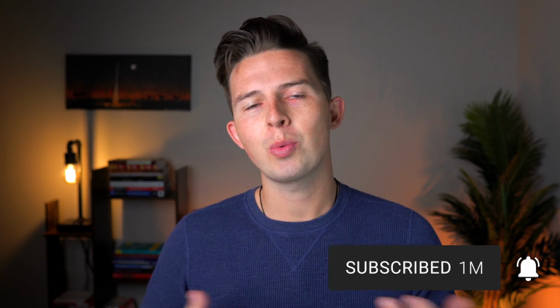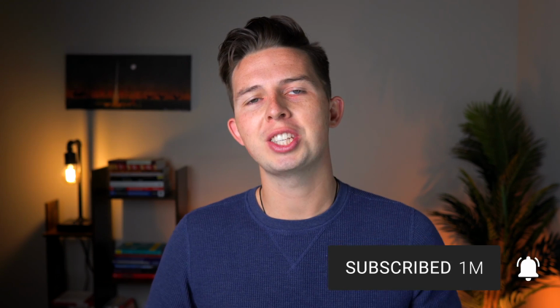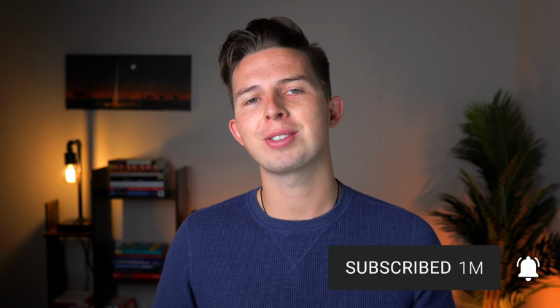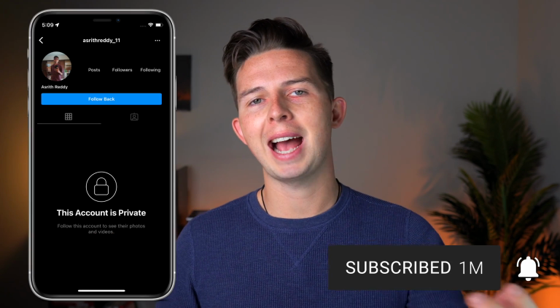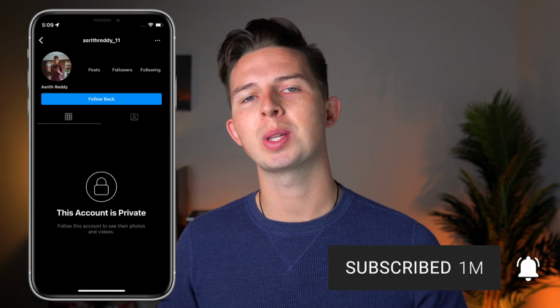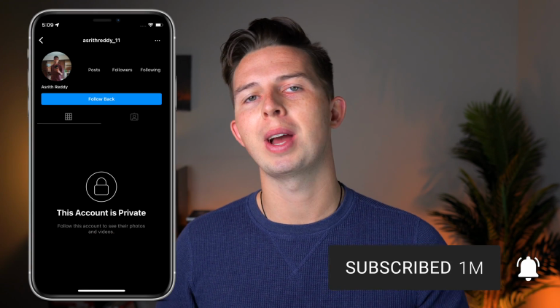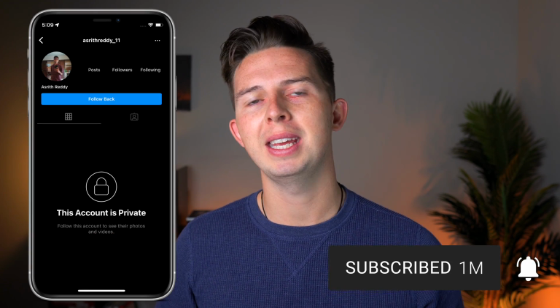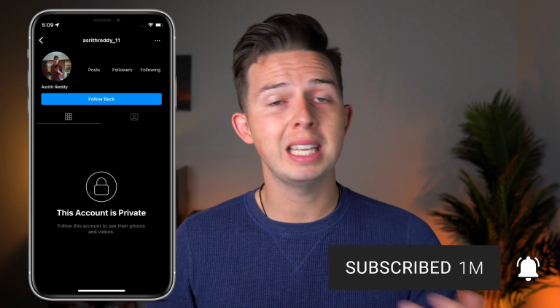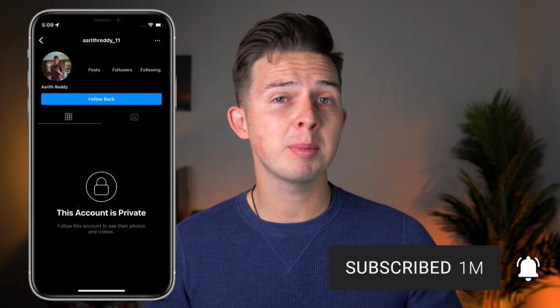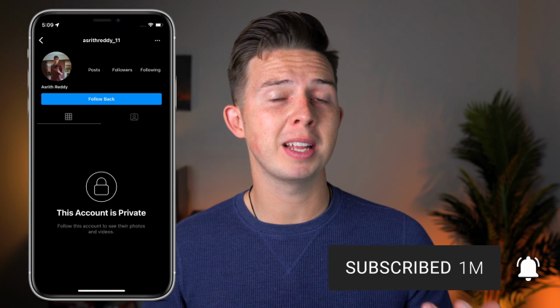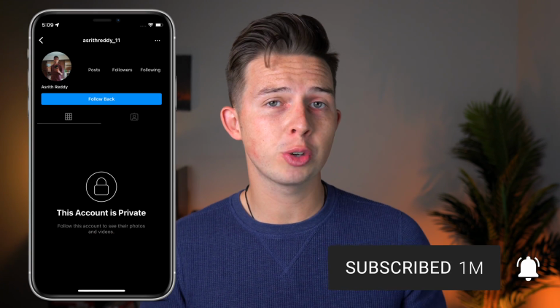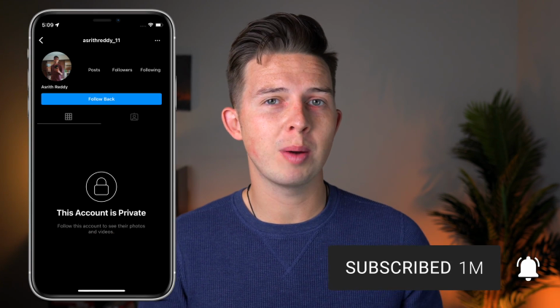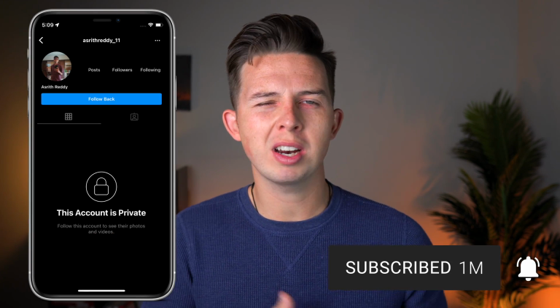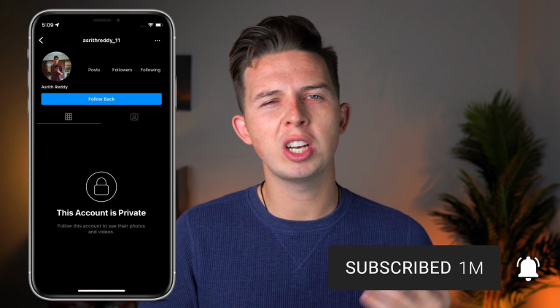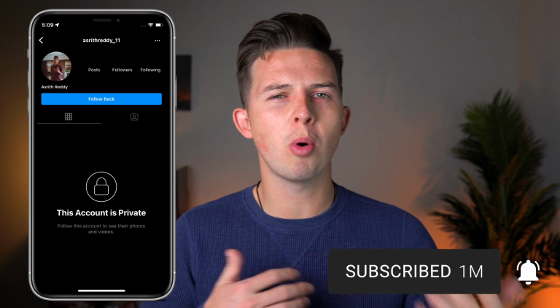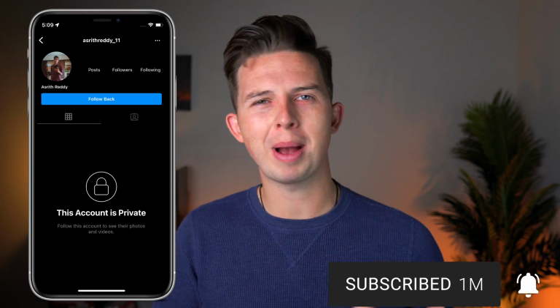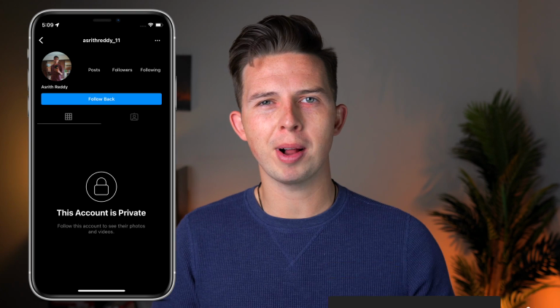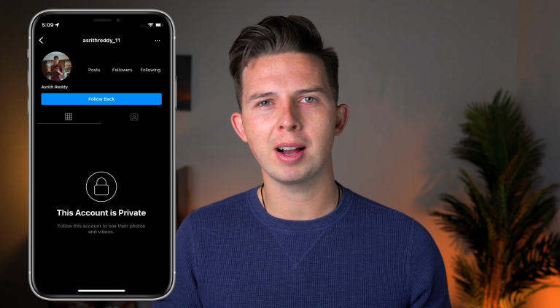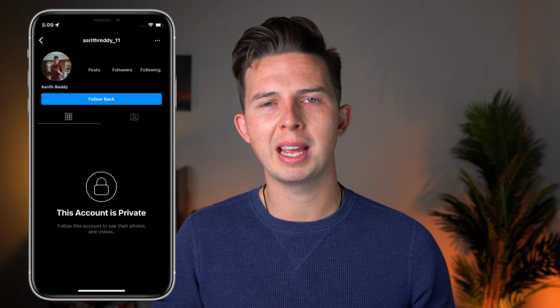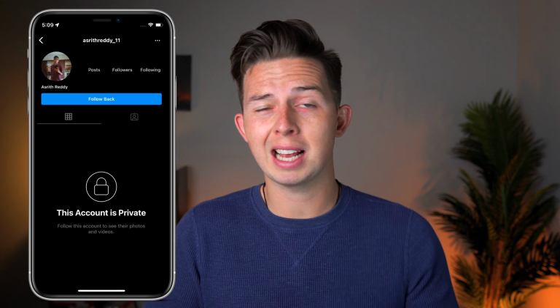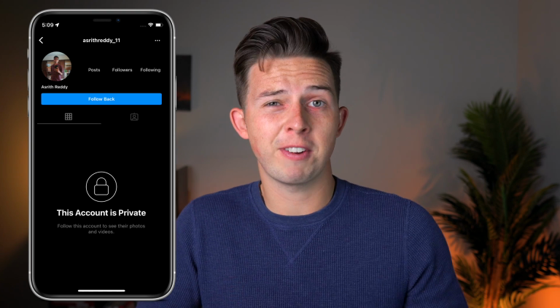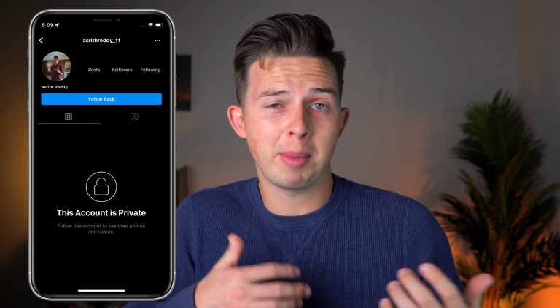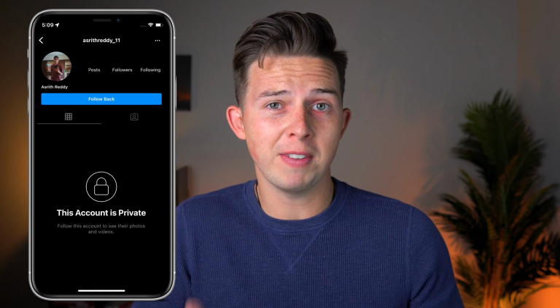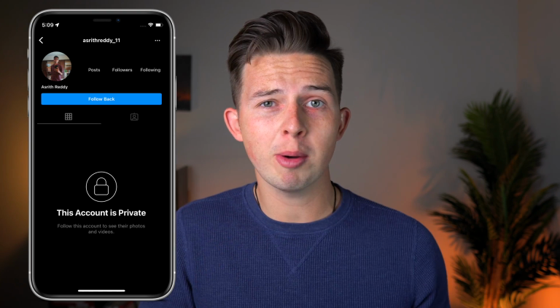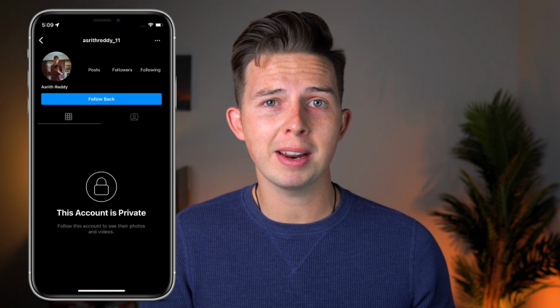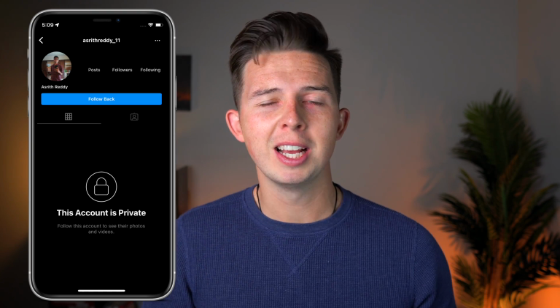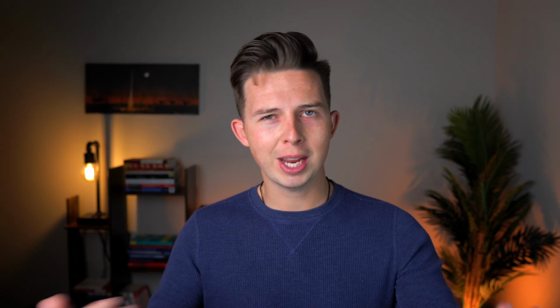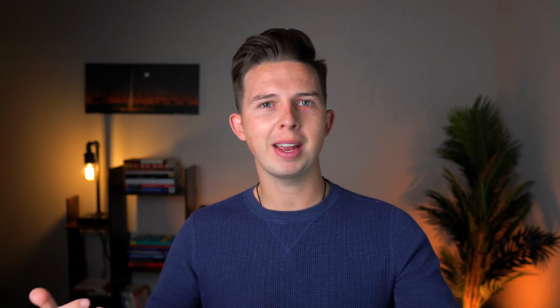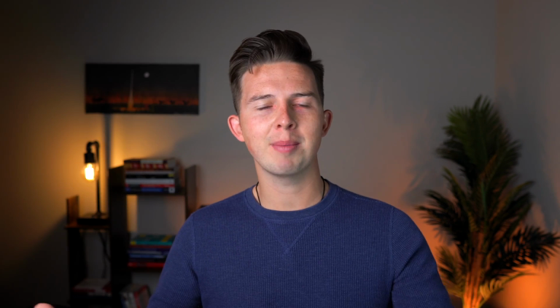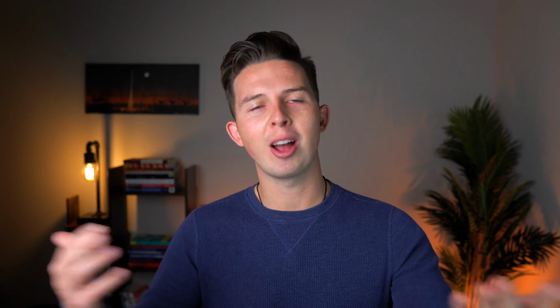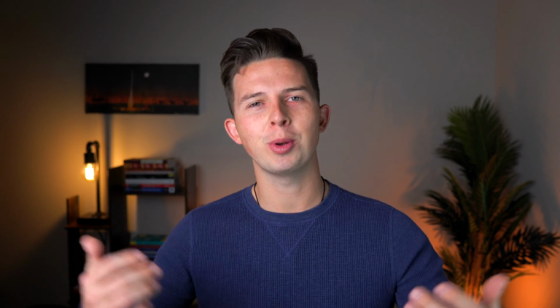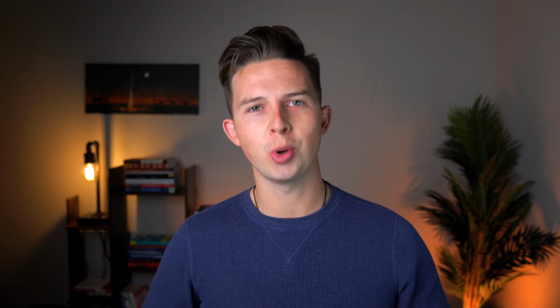A quick shout out to AsrithReady. He DMed me on Instagram, wanted to know more about Polygon and asked if I would make a video about it. So here I am — I hope you enjoy.